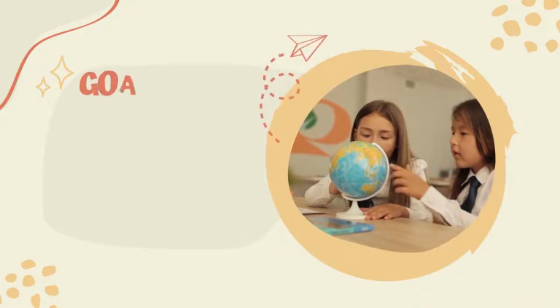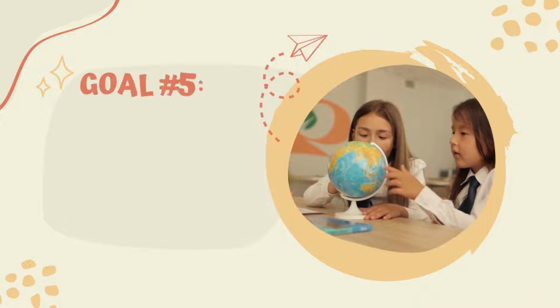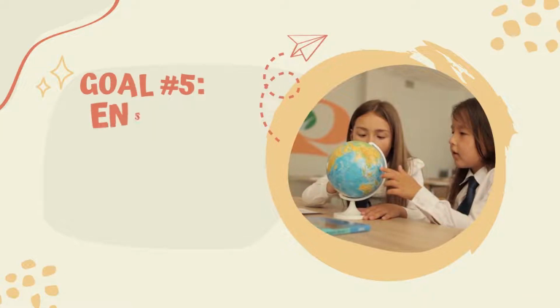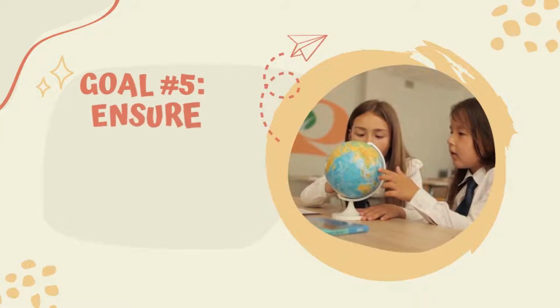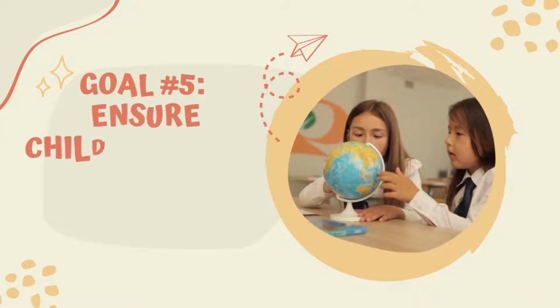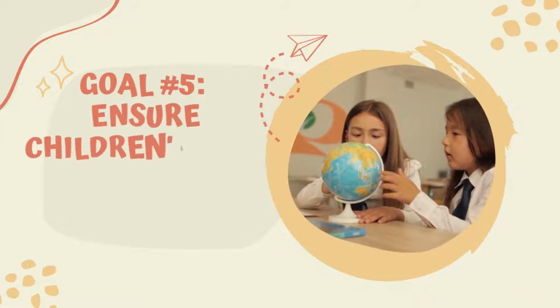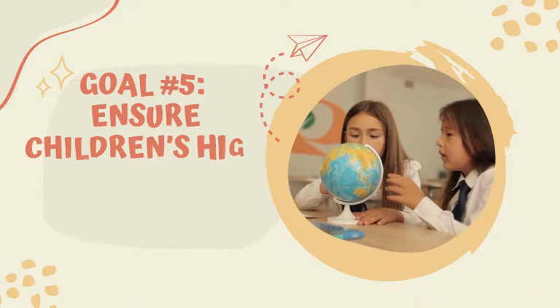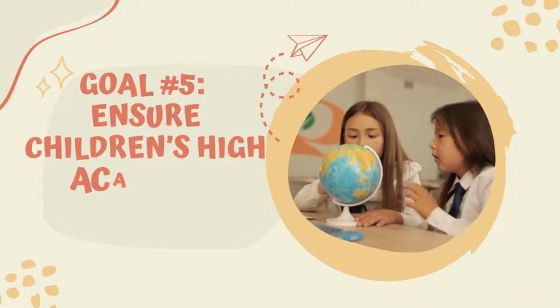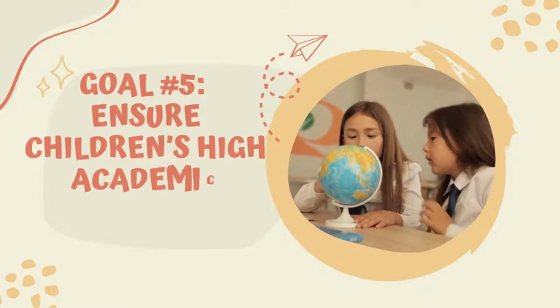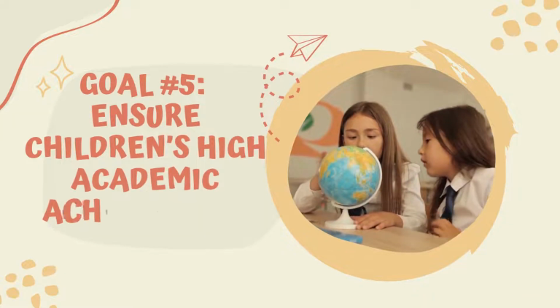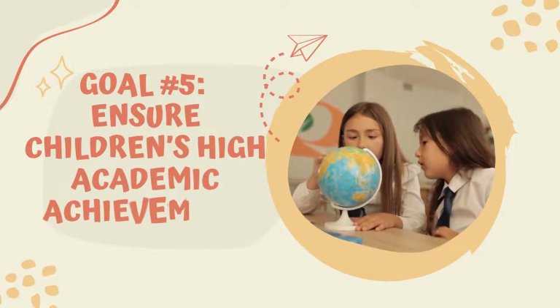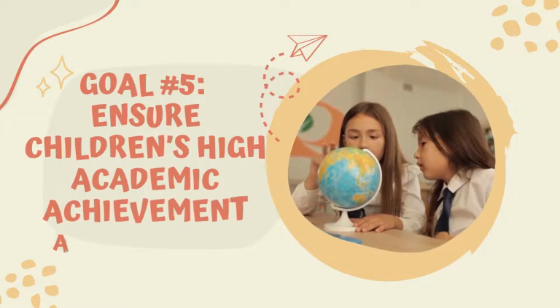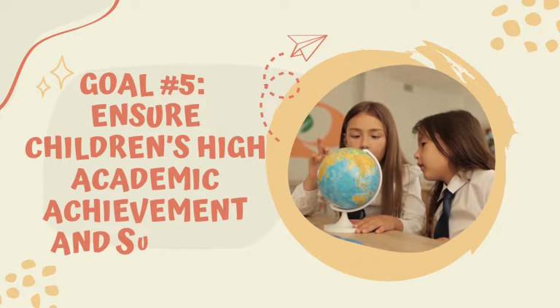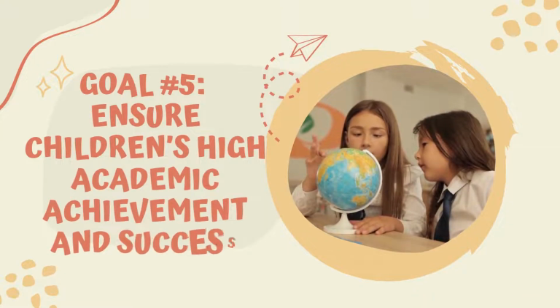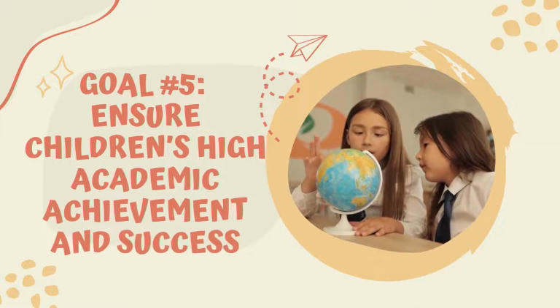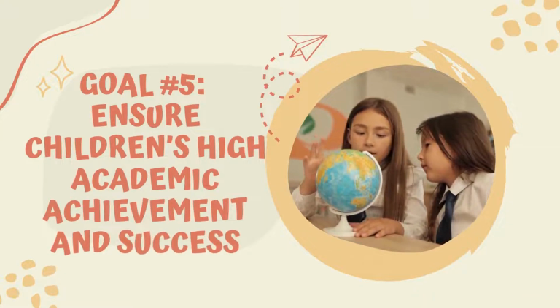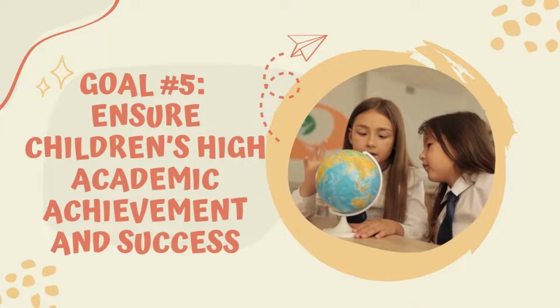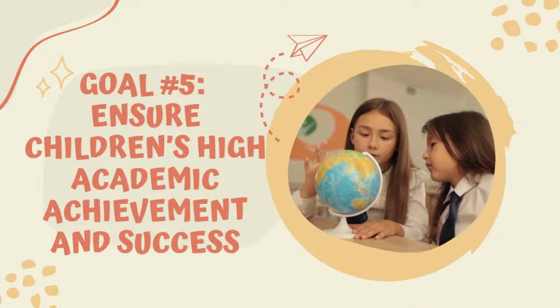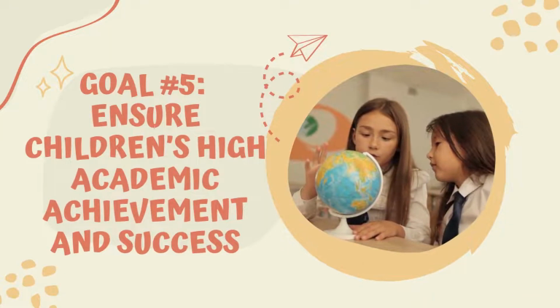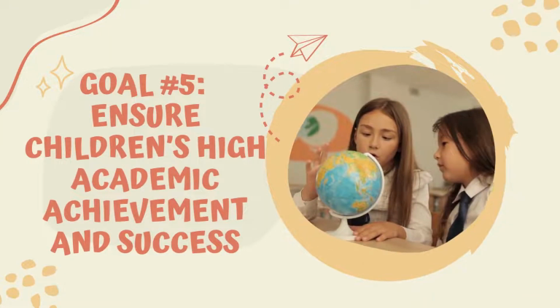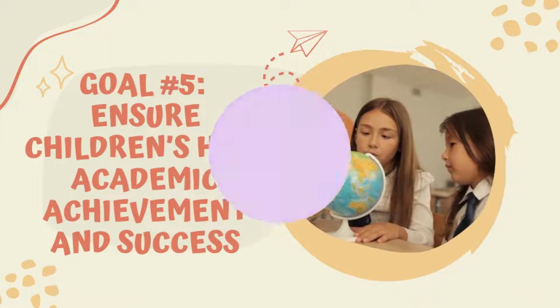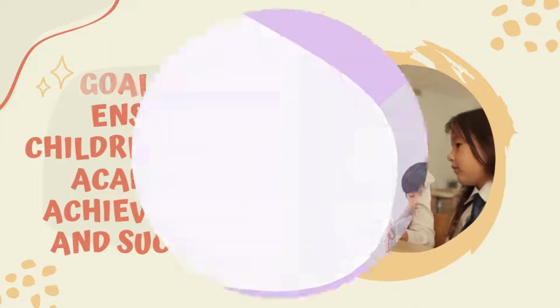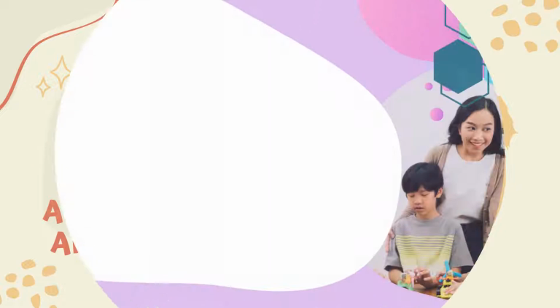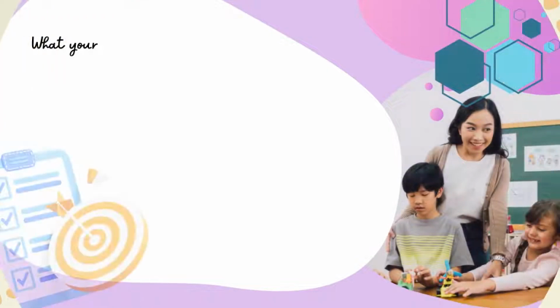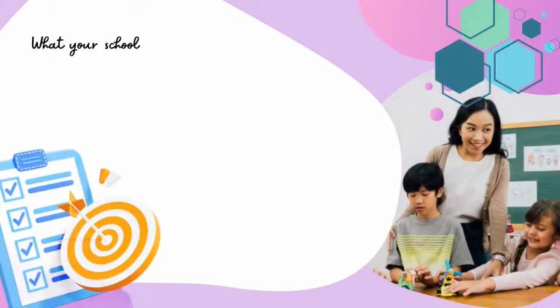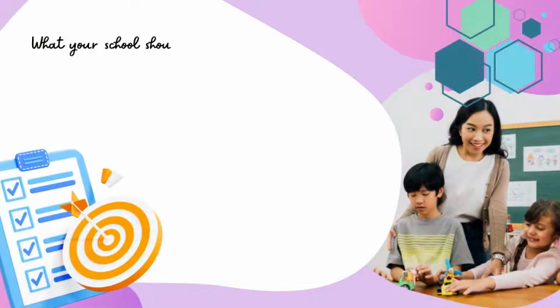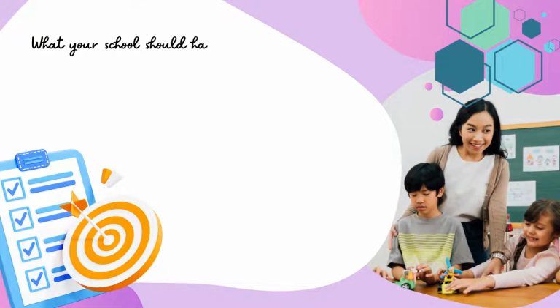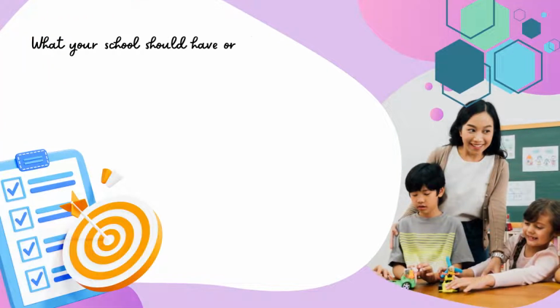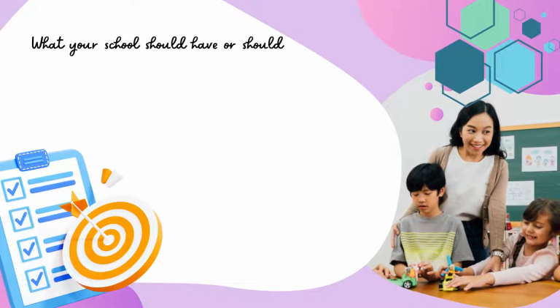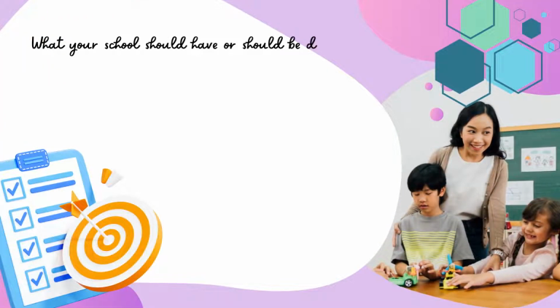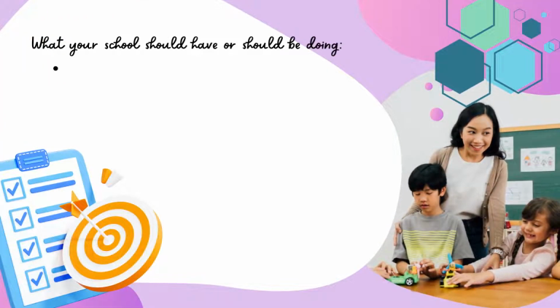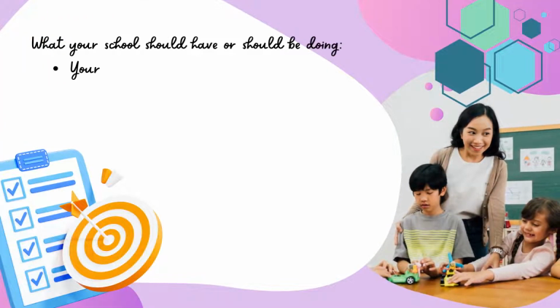Goal 5: Ensure children's high academic achievement and success. What your school should have or should be doing.